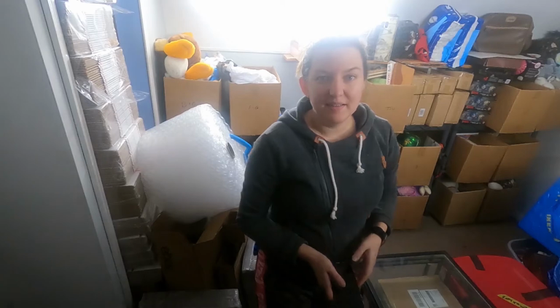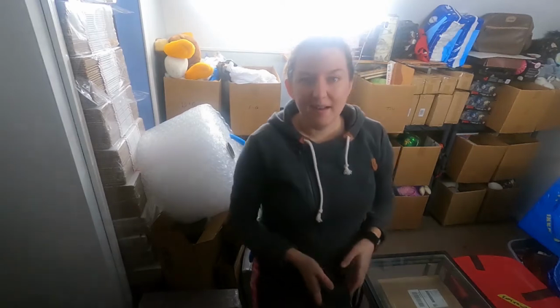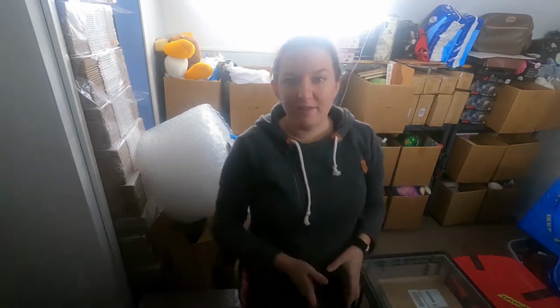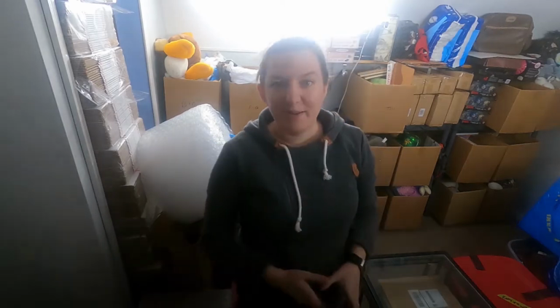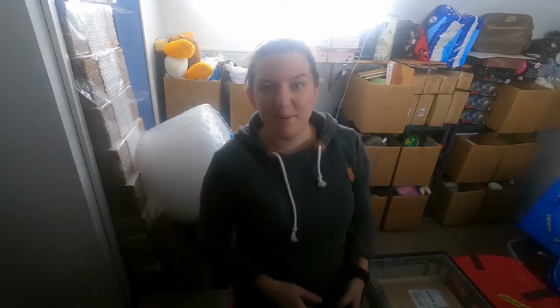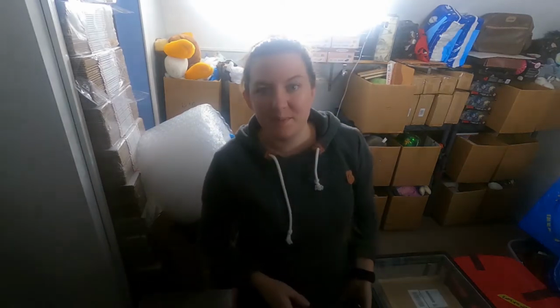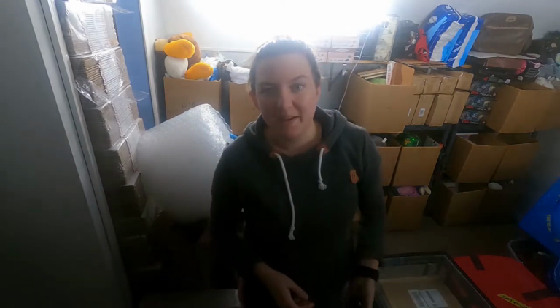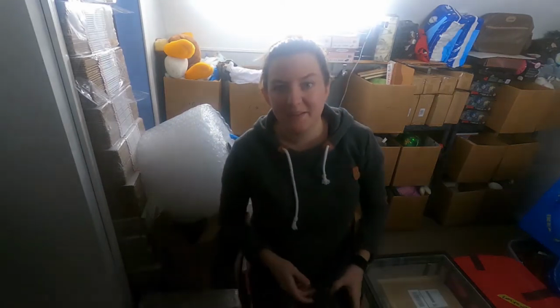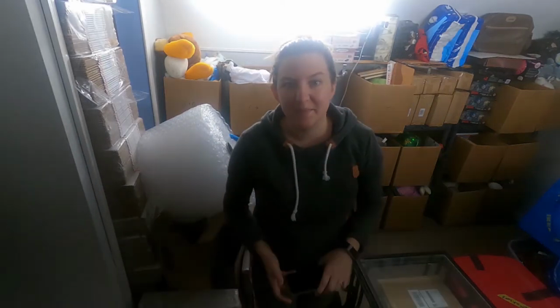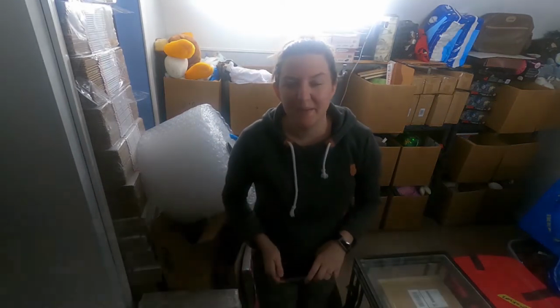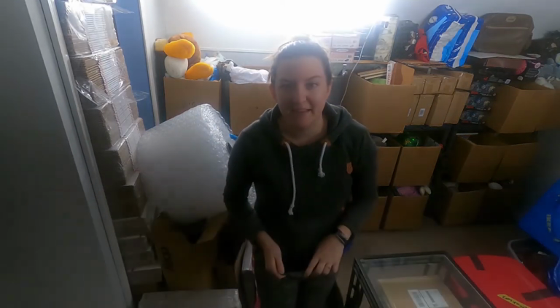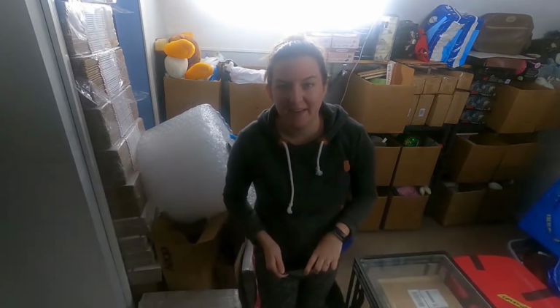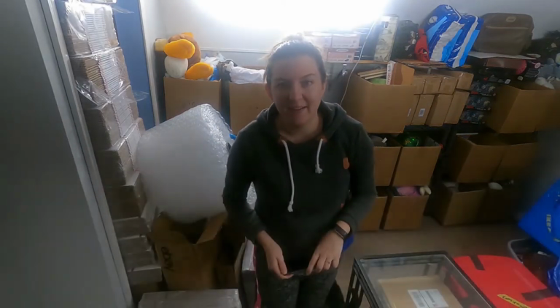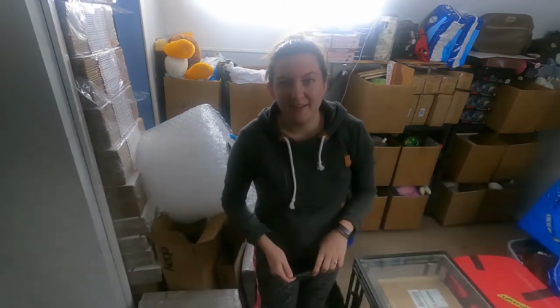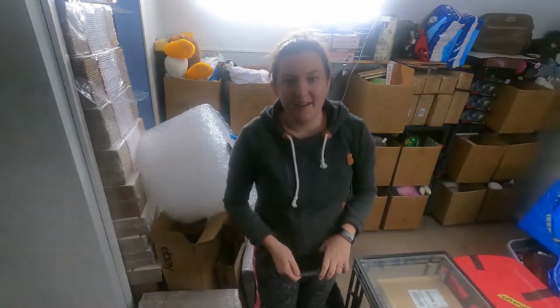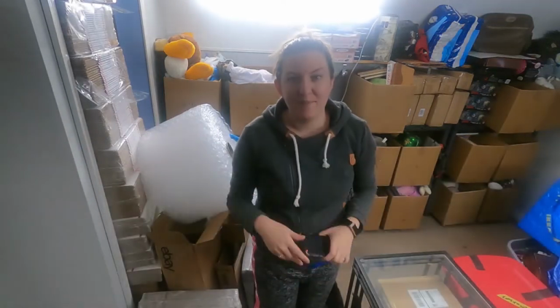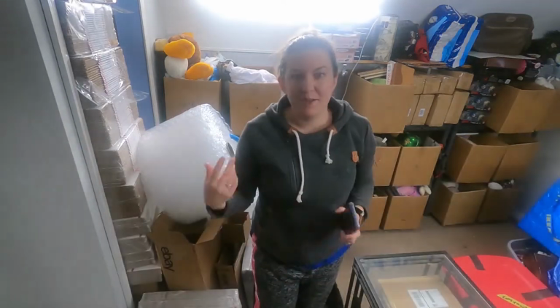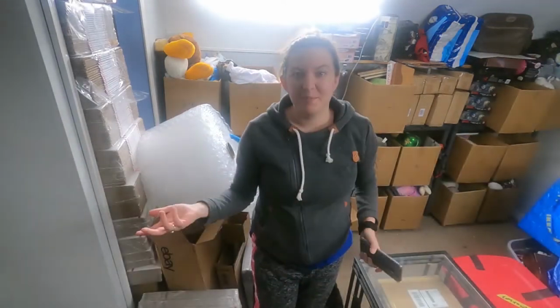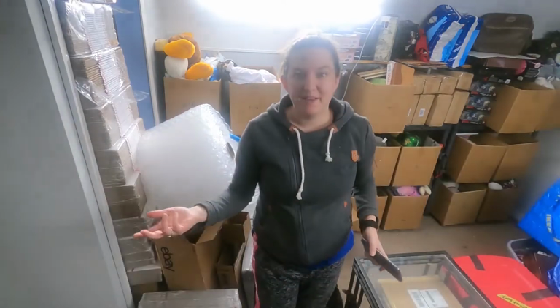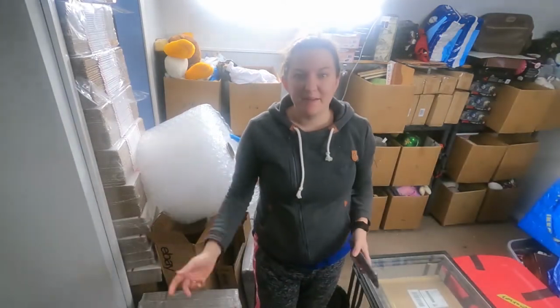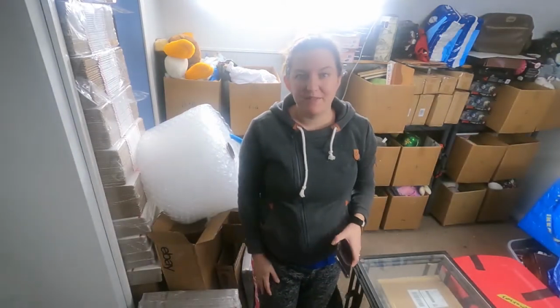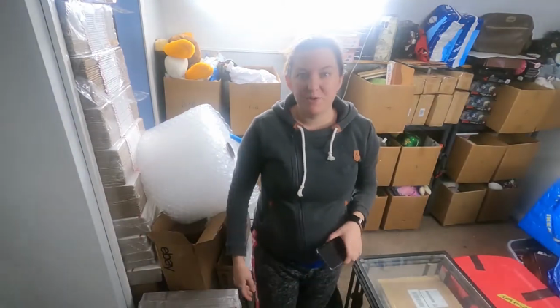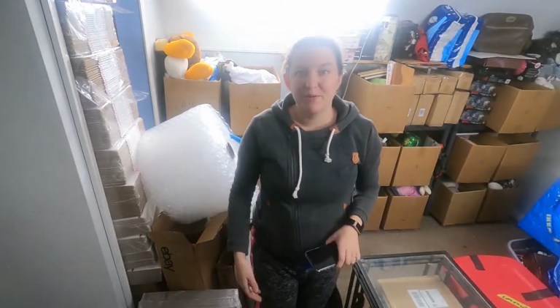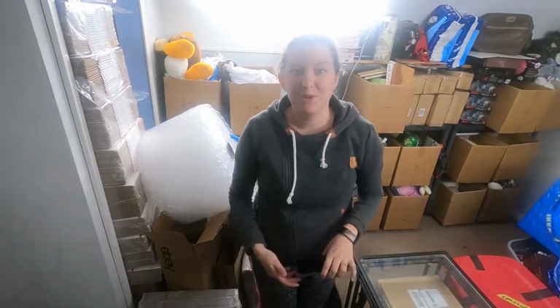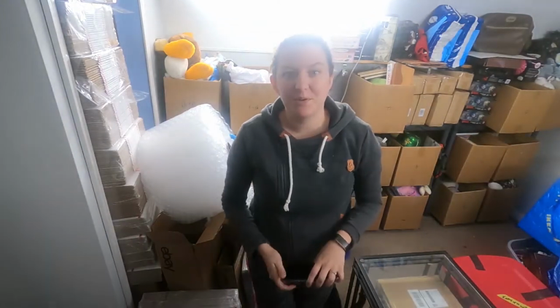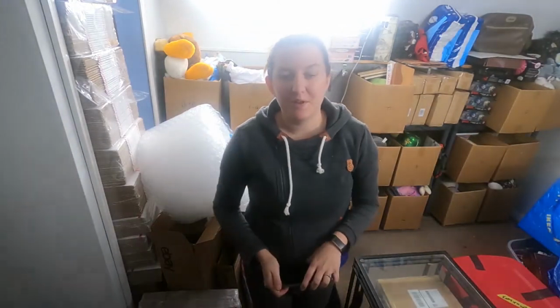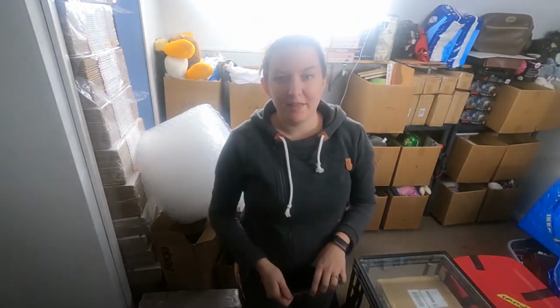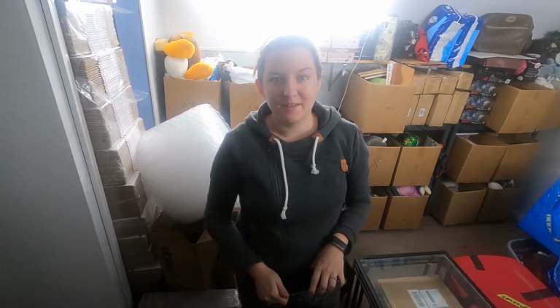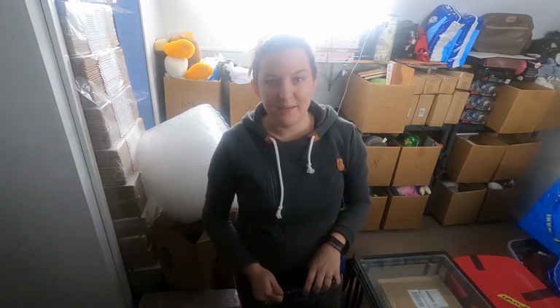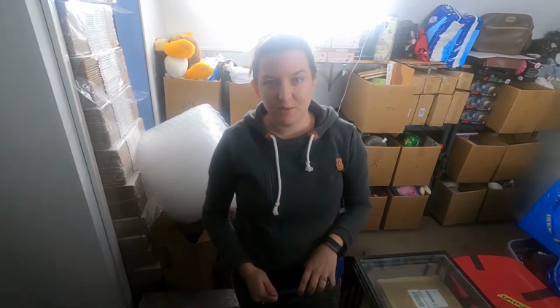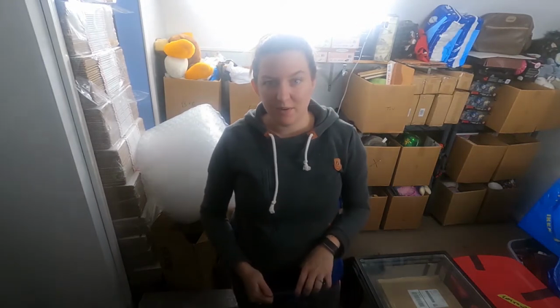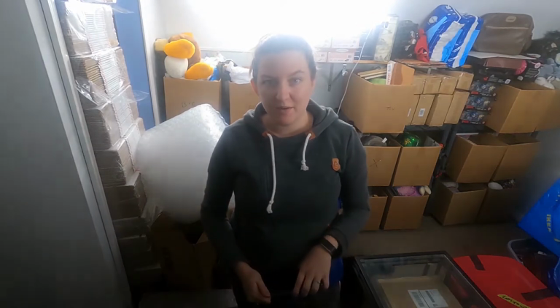Hi everybody, welcome back. My name's Katie. I'm here back in my inventory room to pull this week's orders.